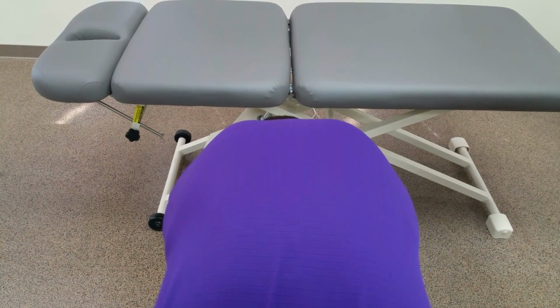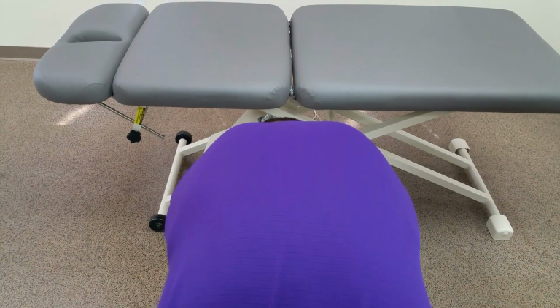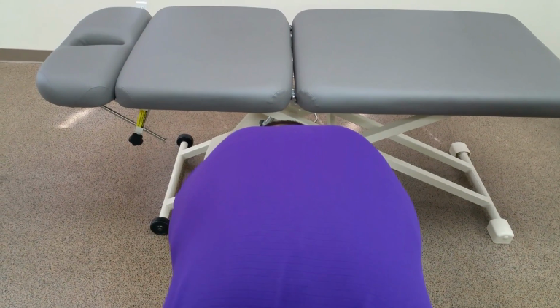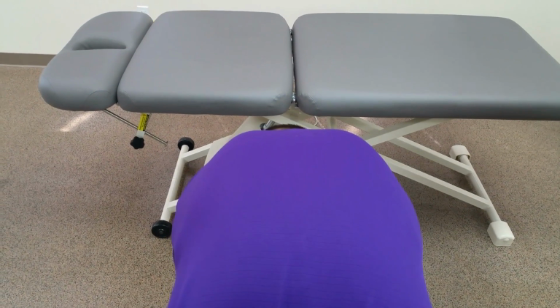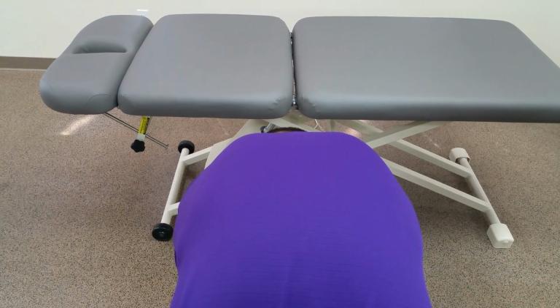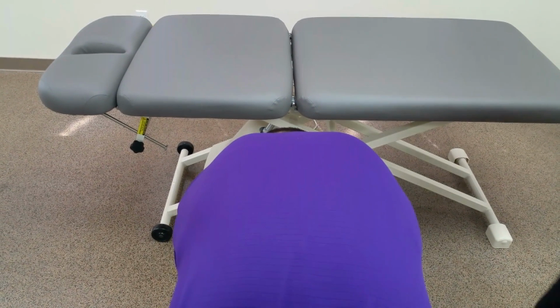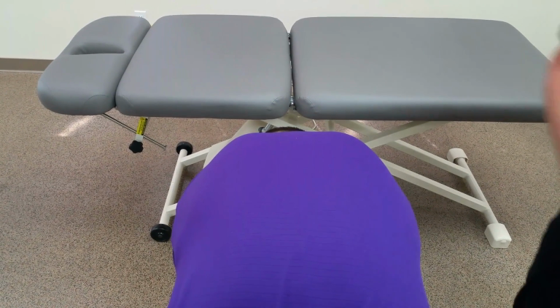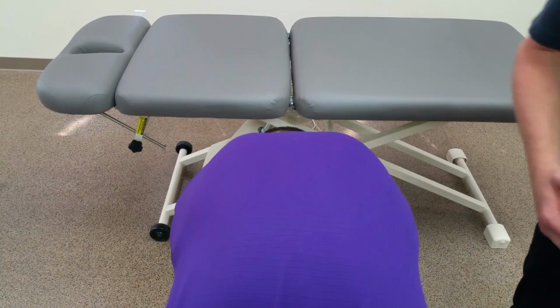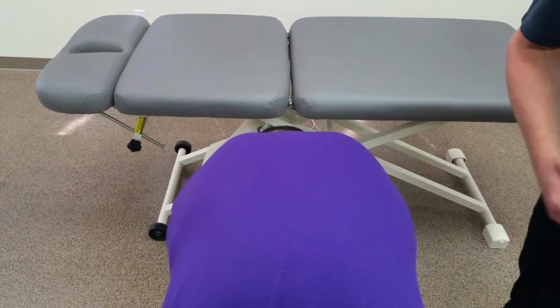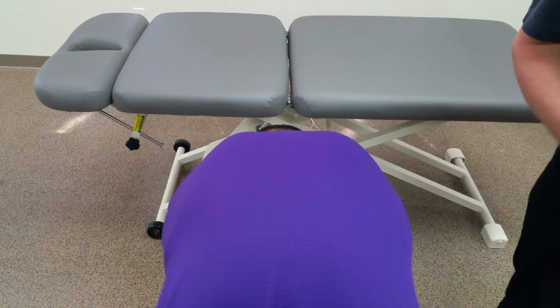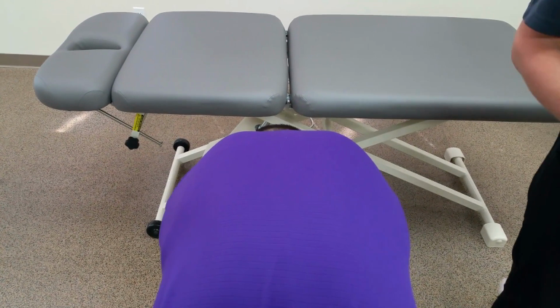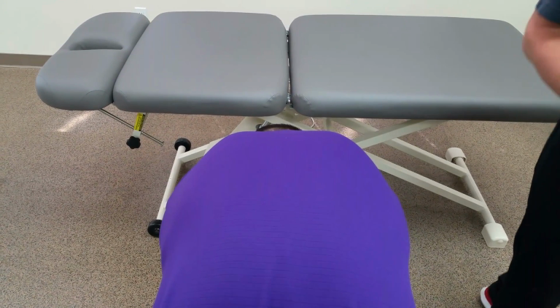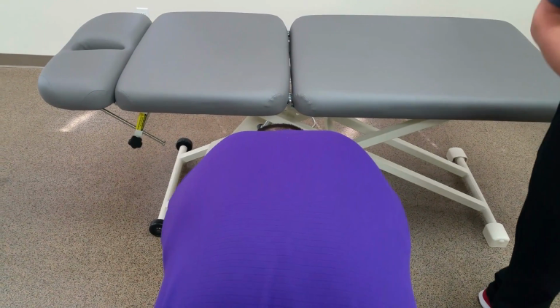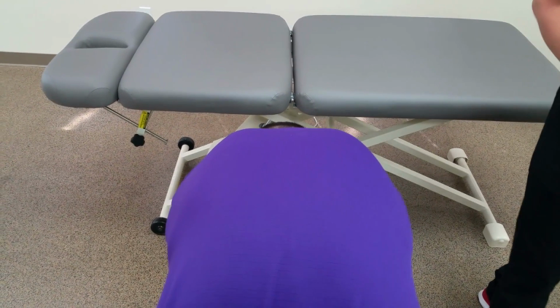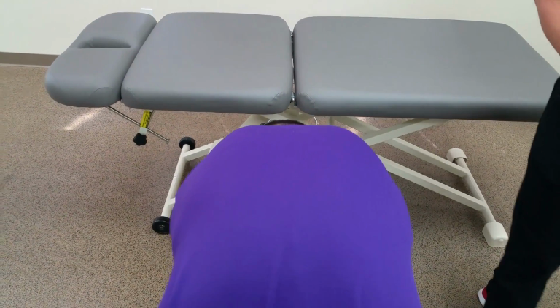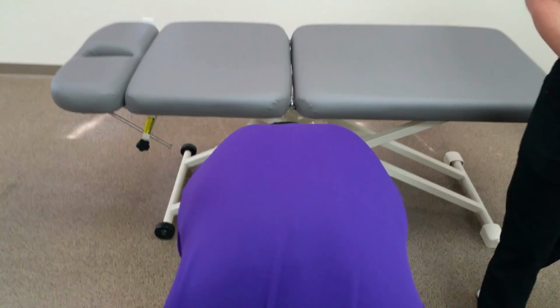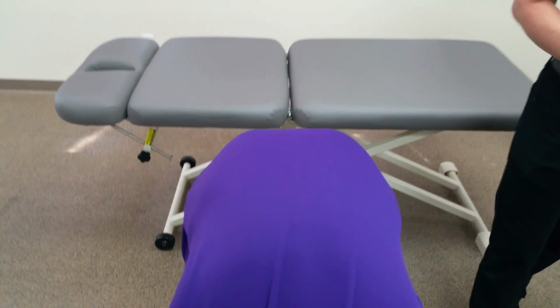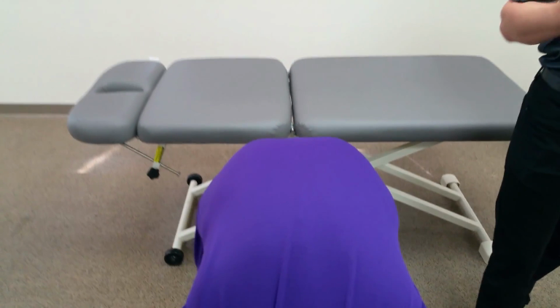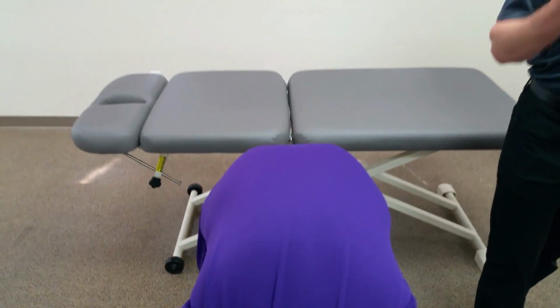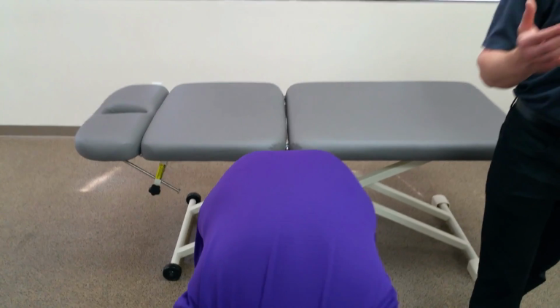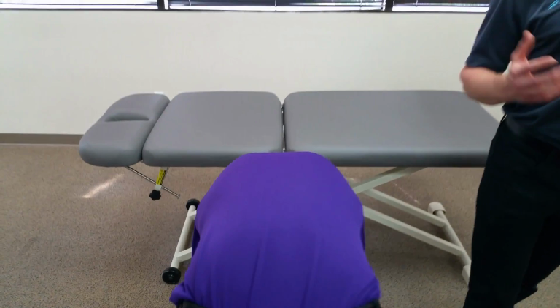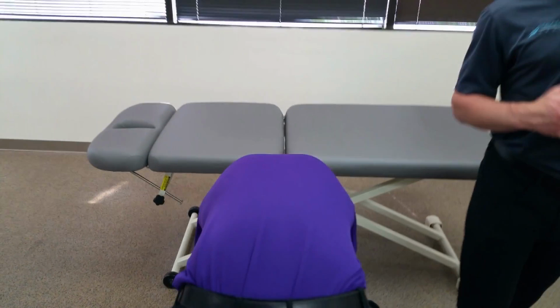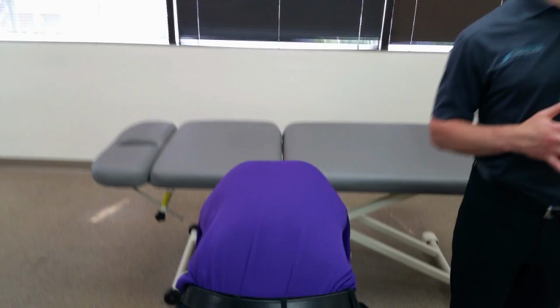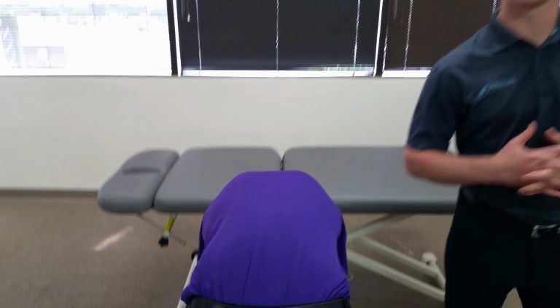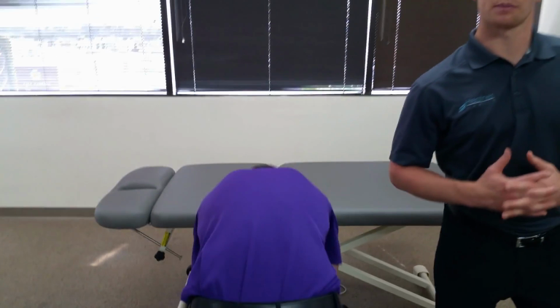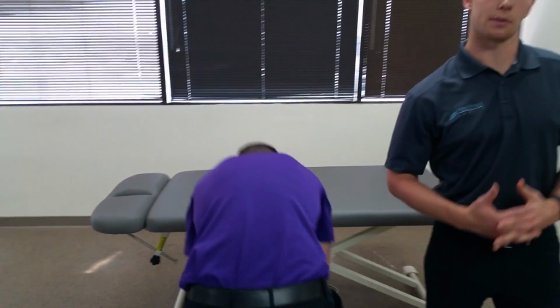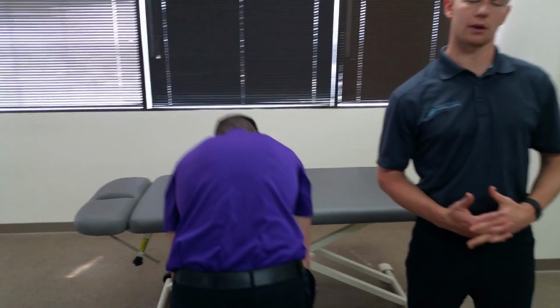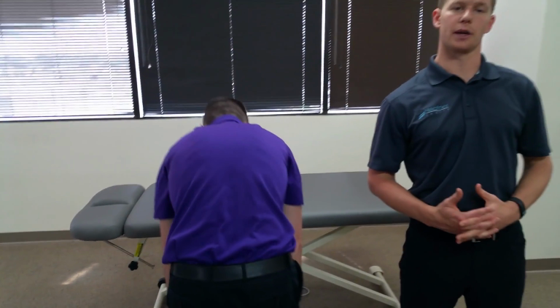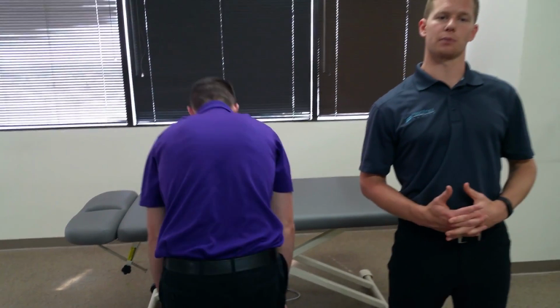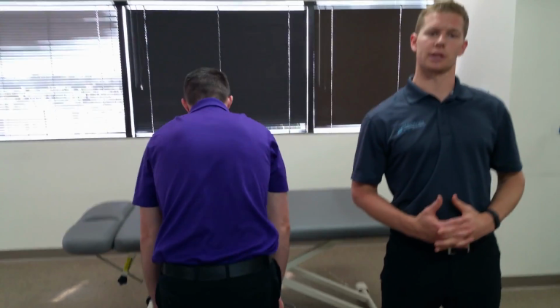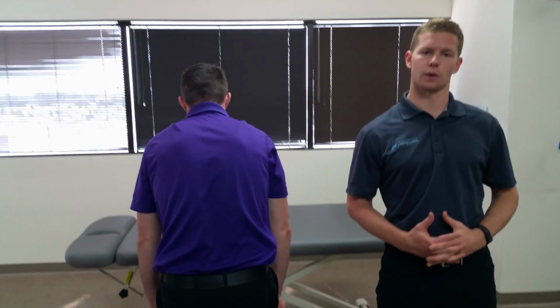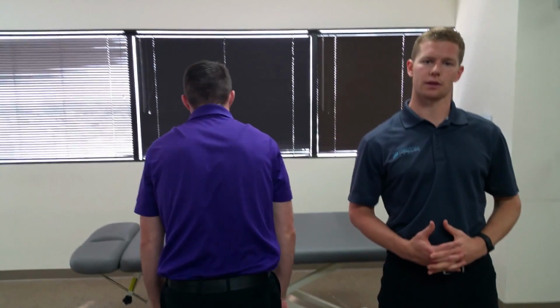The next step would be seeing what level of scoliosis, or how much scoliosis, the patient presents with.